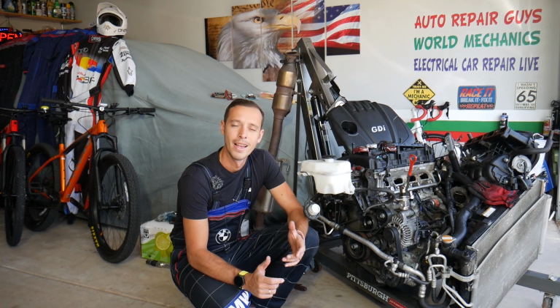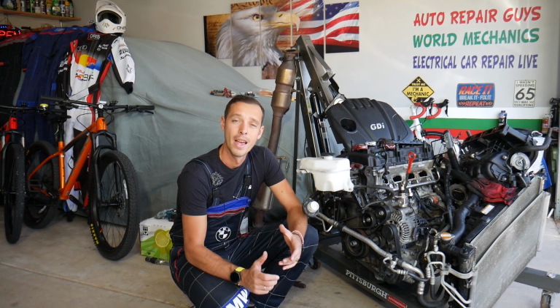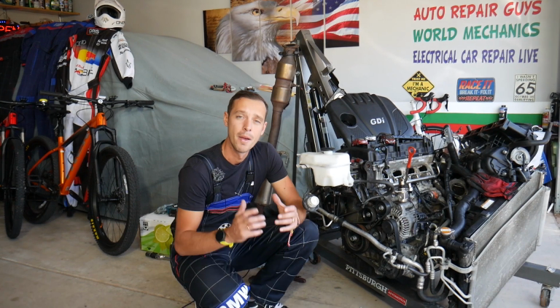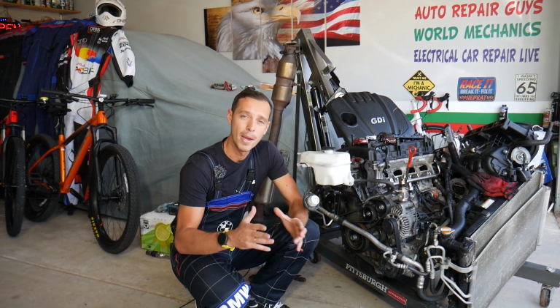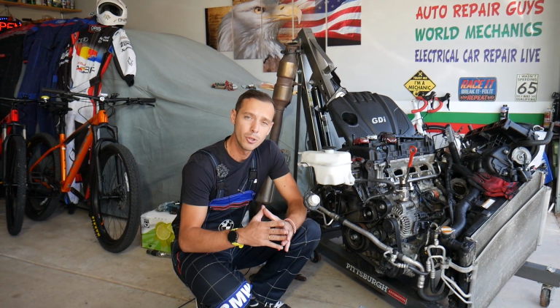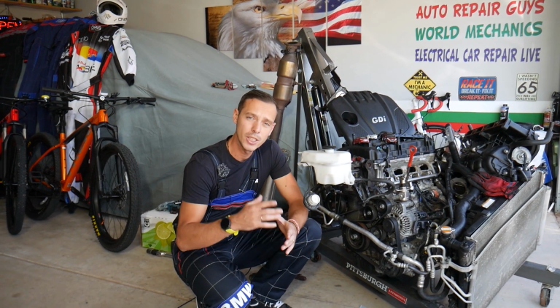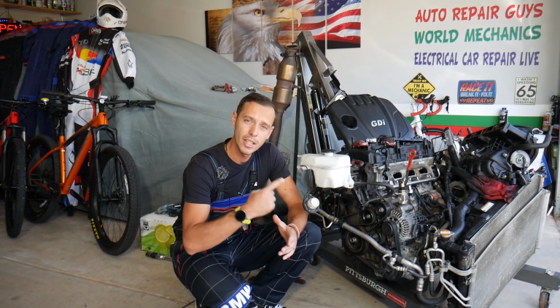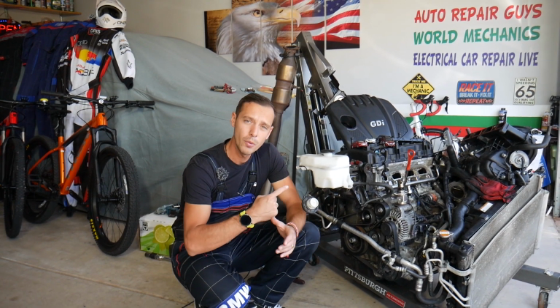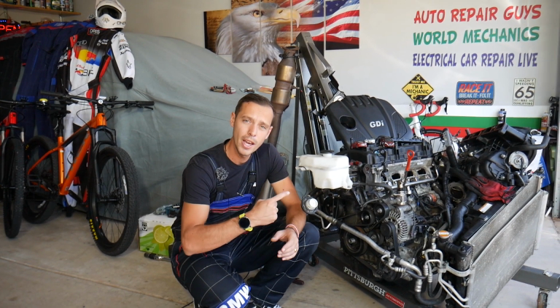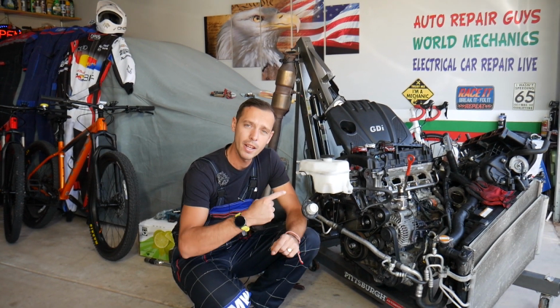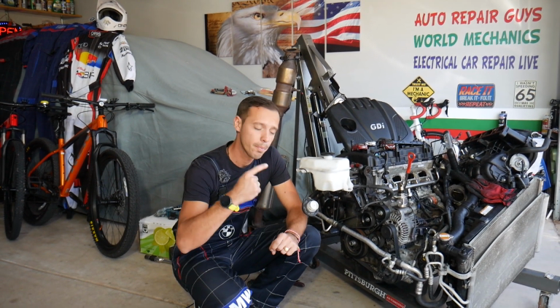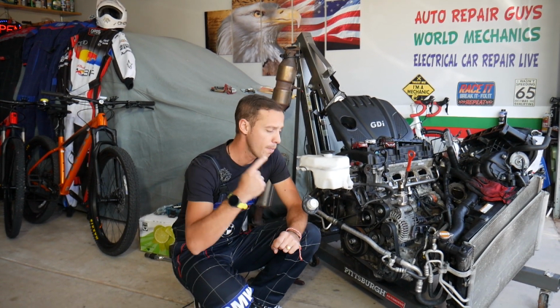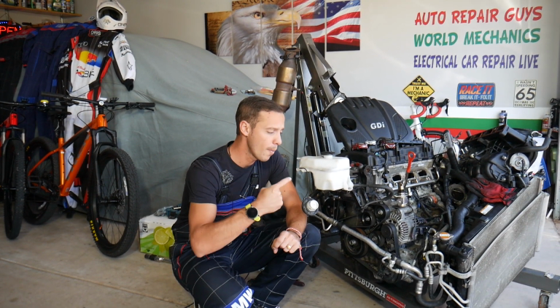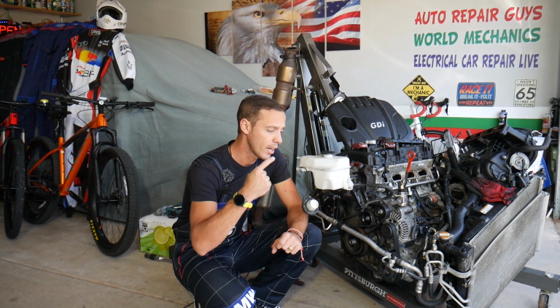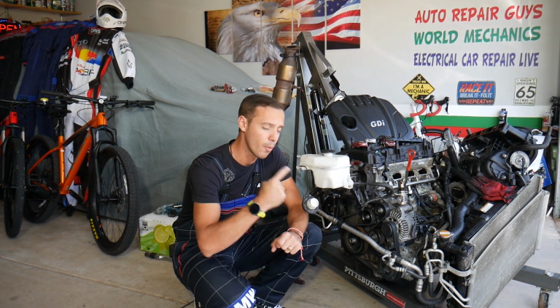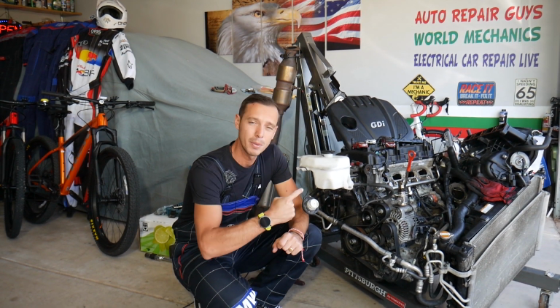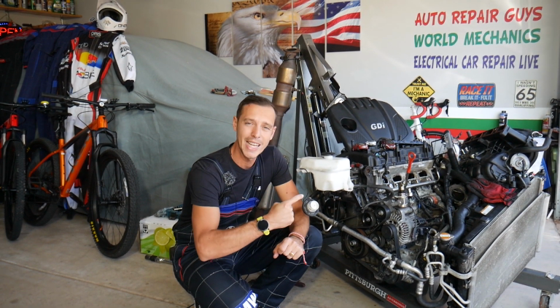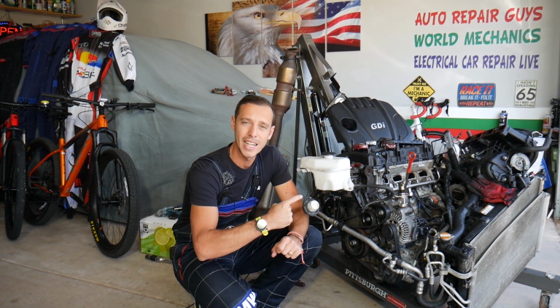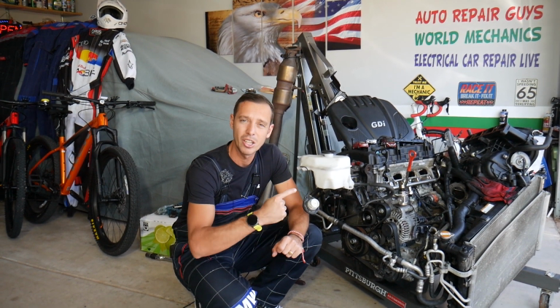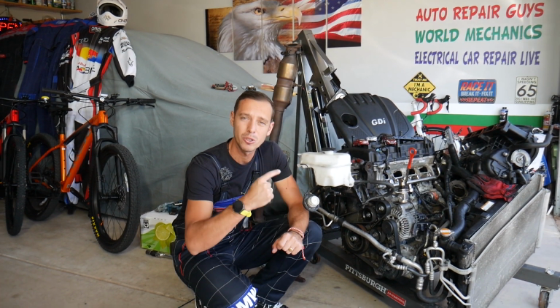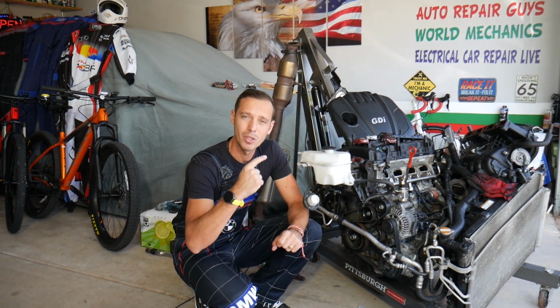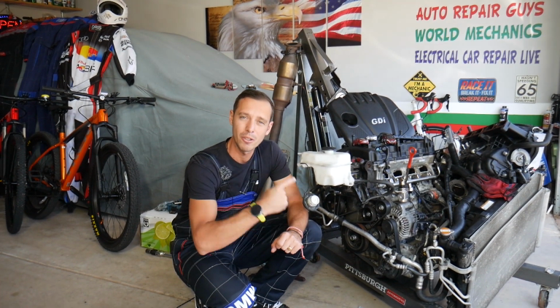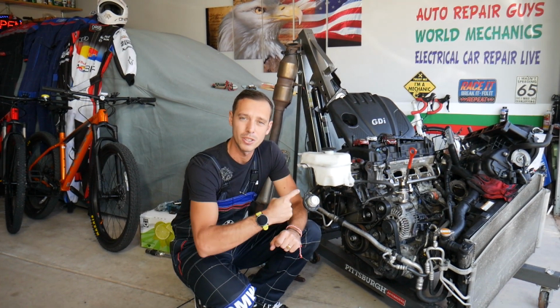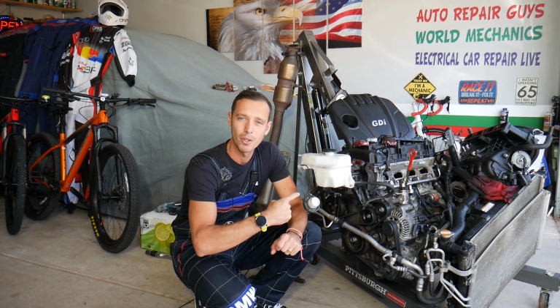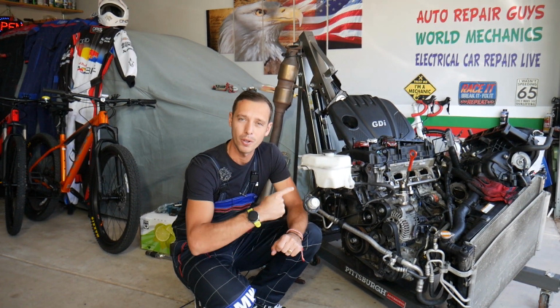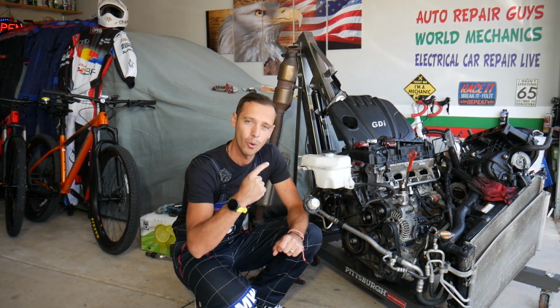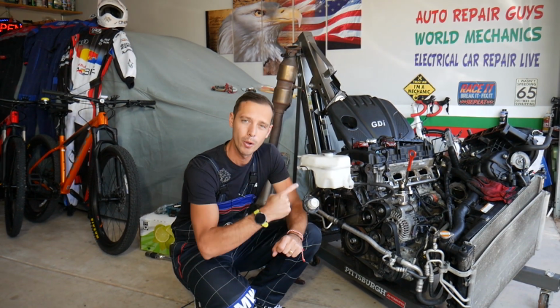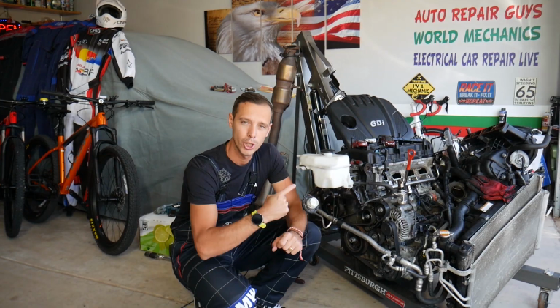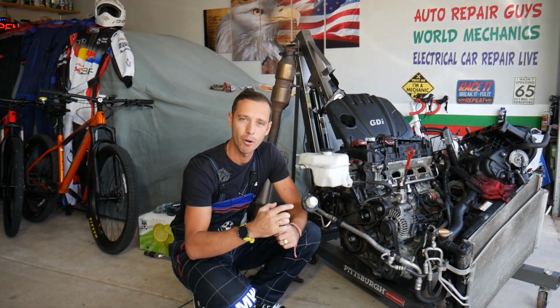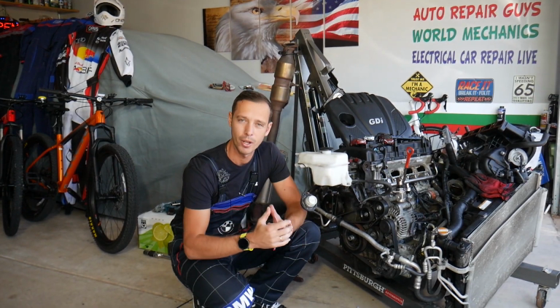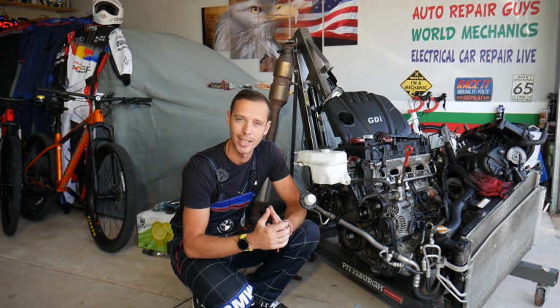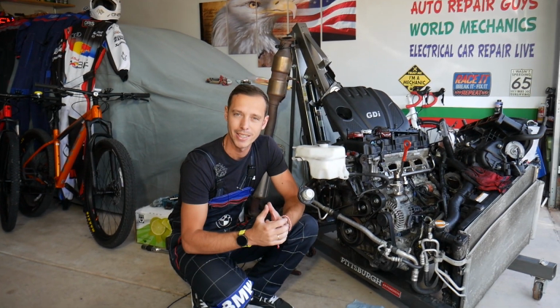Make sure you stay till the end — people make a common mistake that can cost you thousands of dollars, so we'll share what it is.